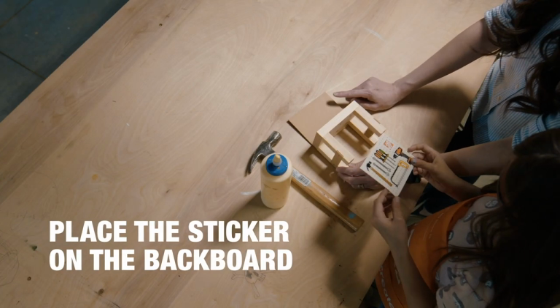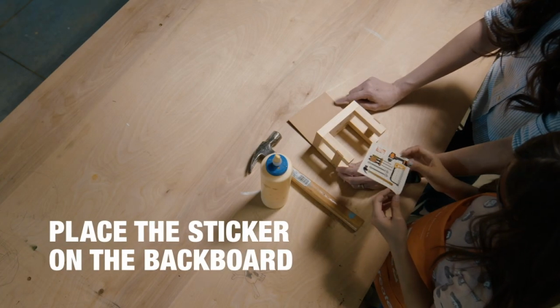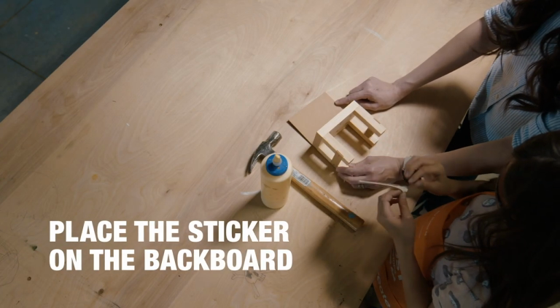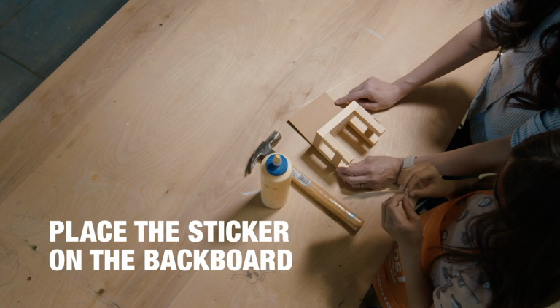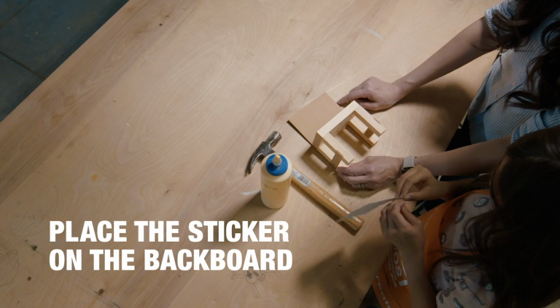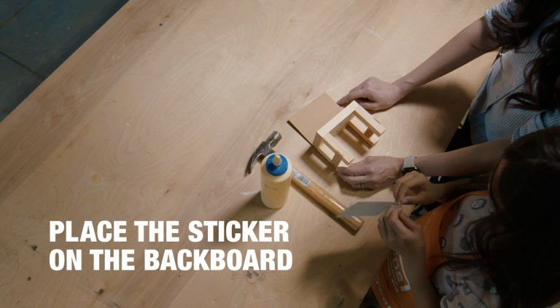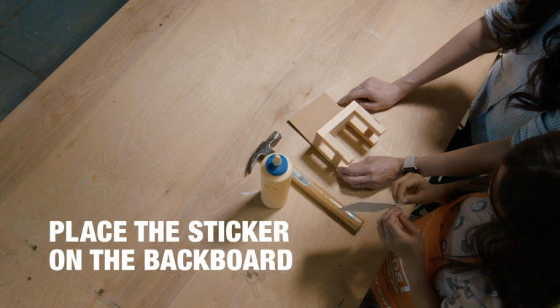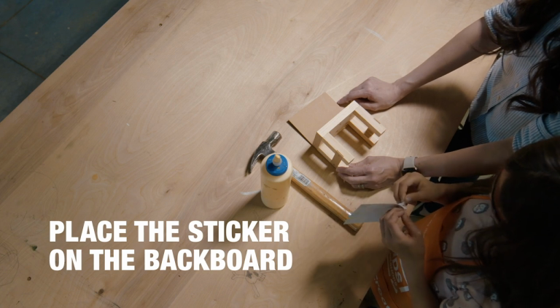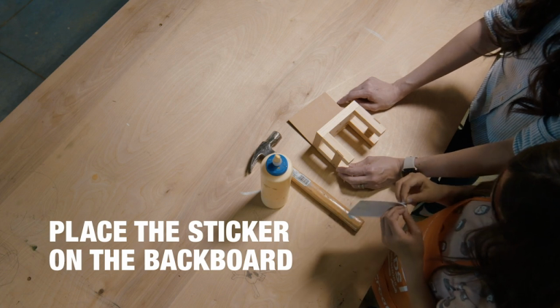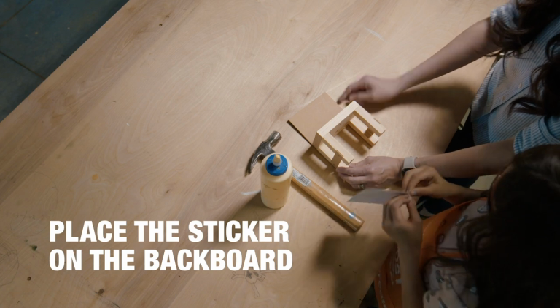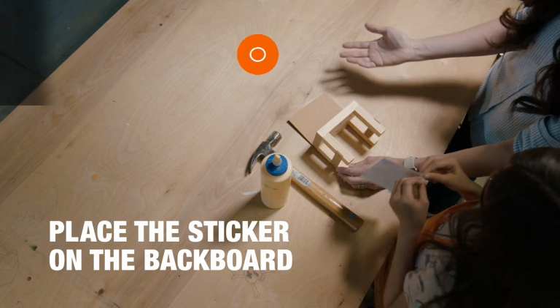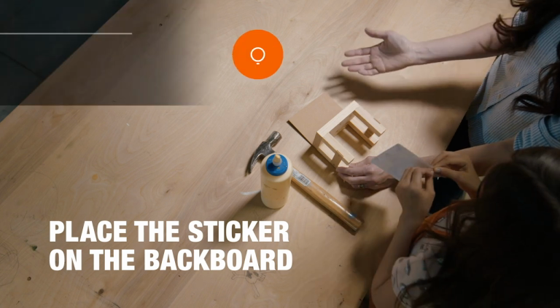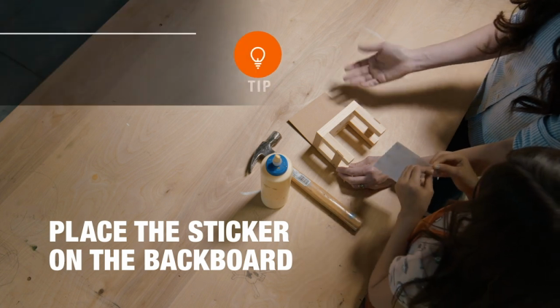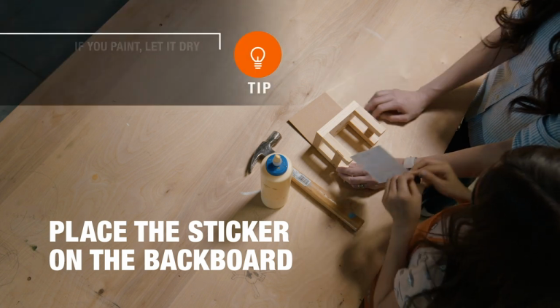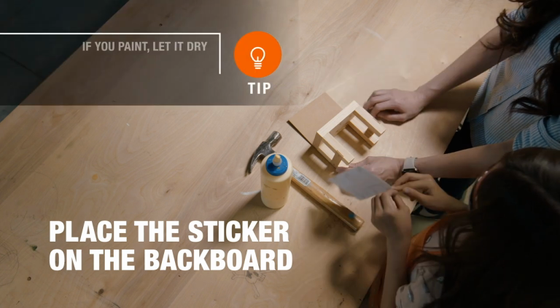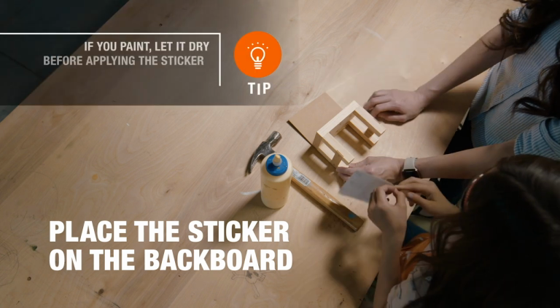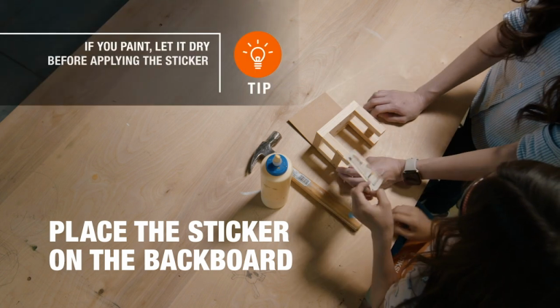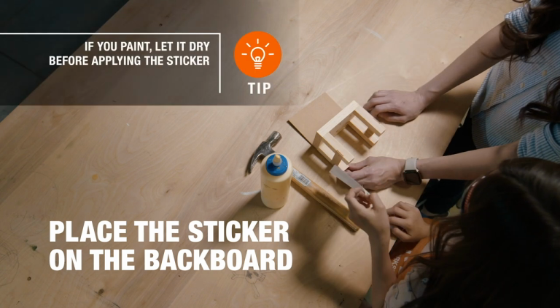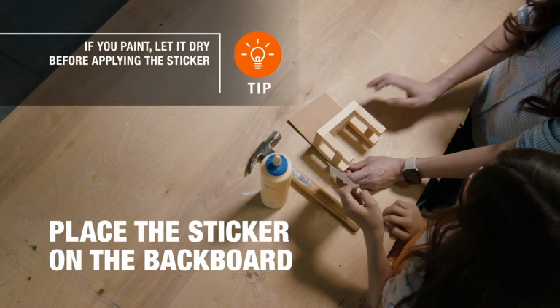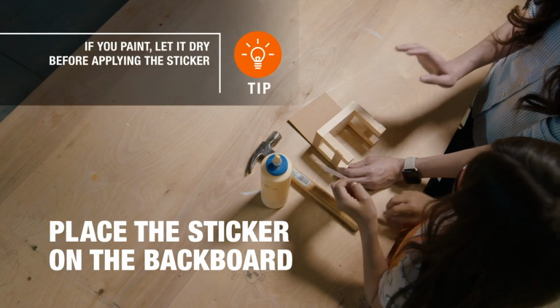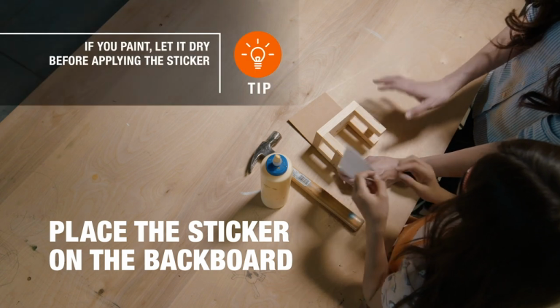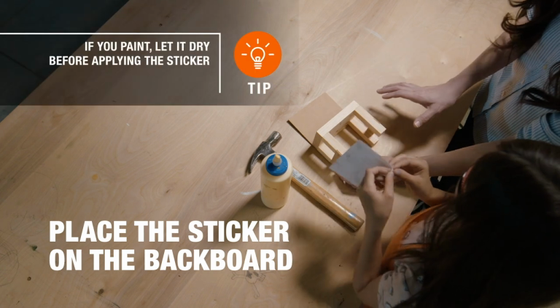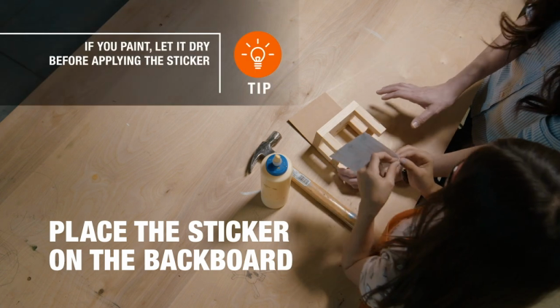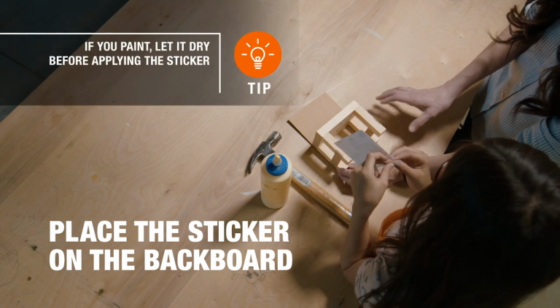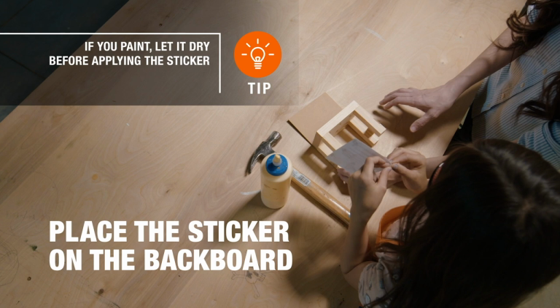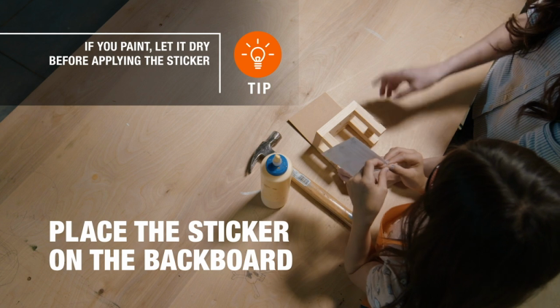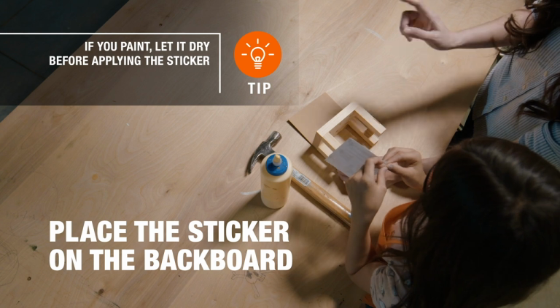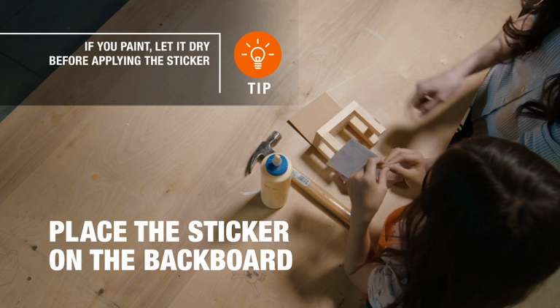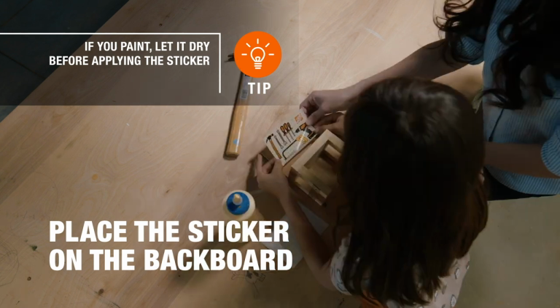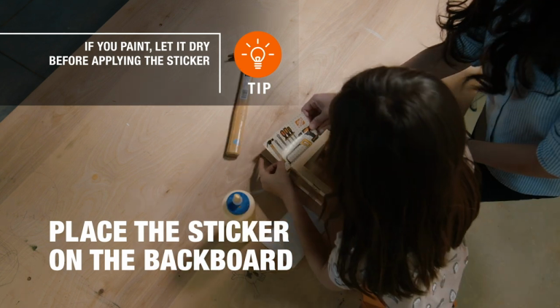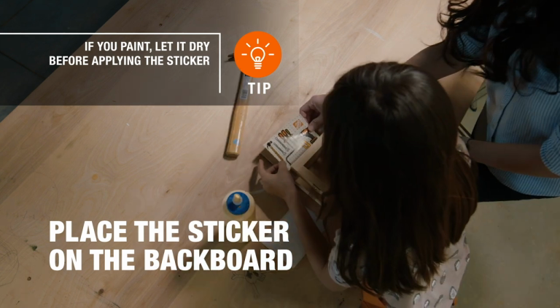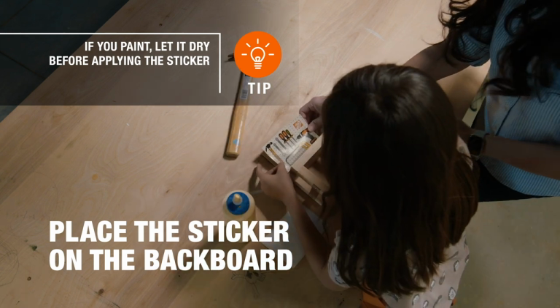Finally, we're gonna add the sticker to the backboard, and then load up your little tool bench with tiny tools. If you're painting your project, you might want to paint first and then wait for the paint to dry before placing the sticker on.